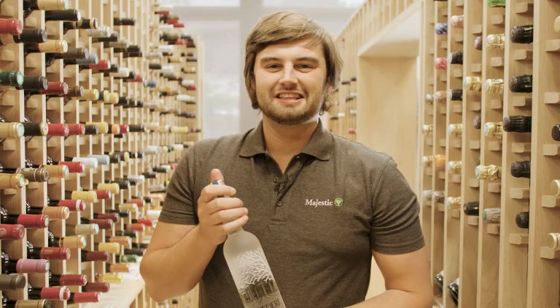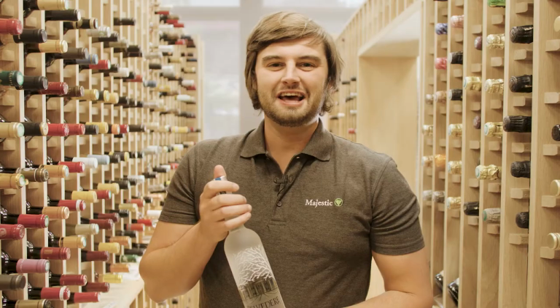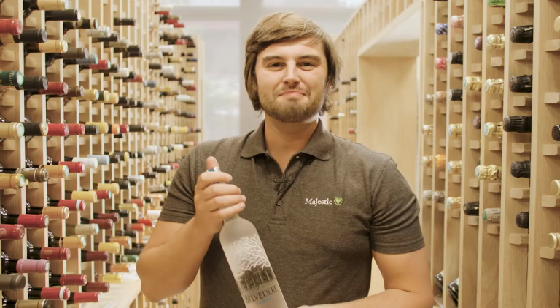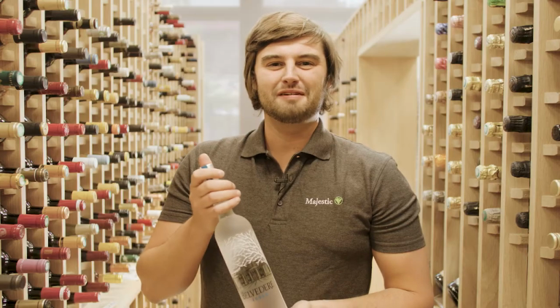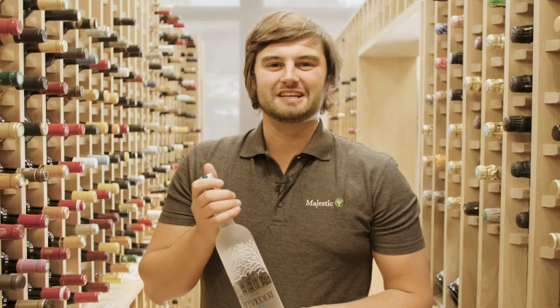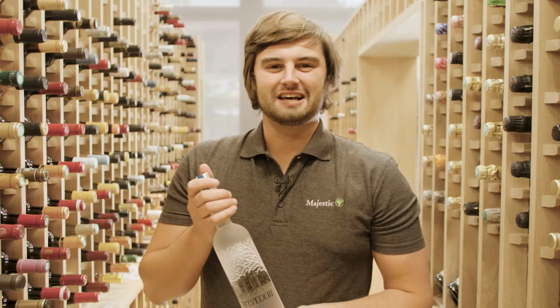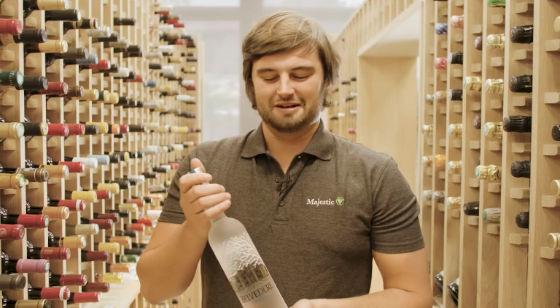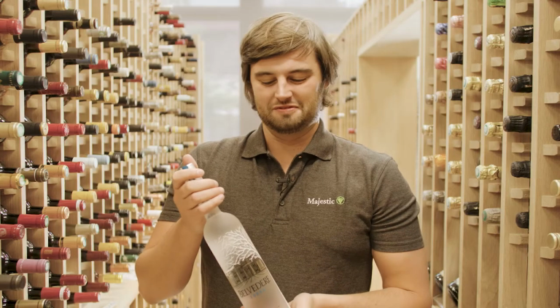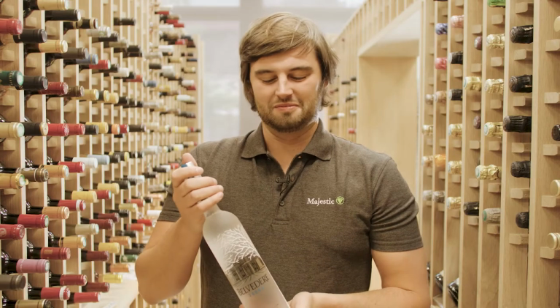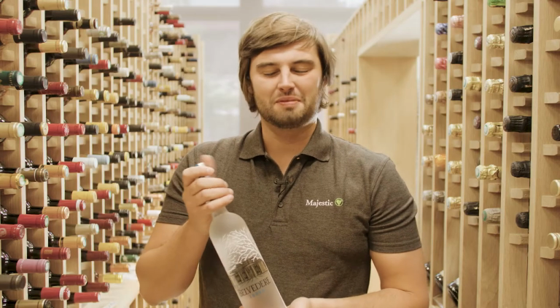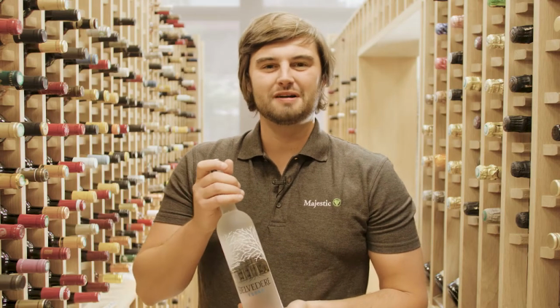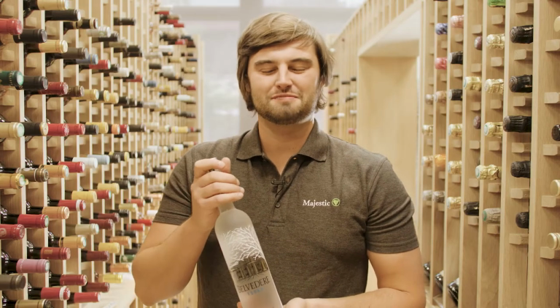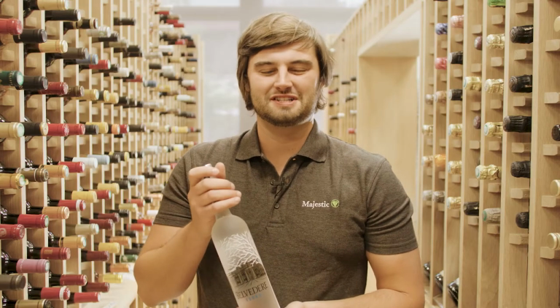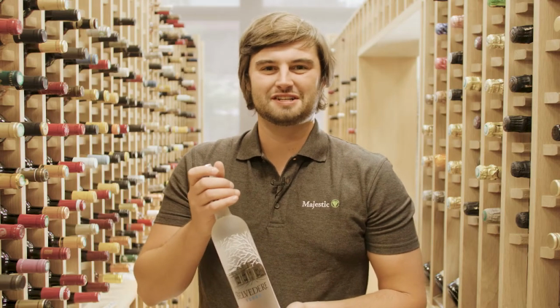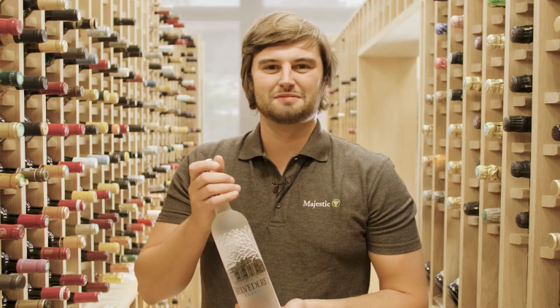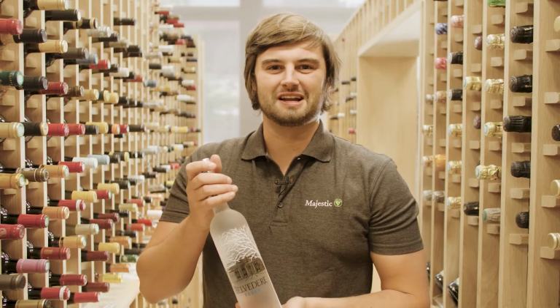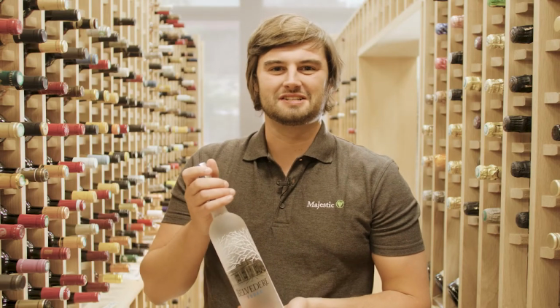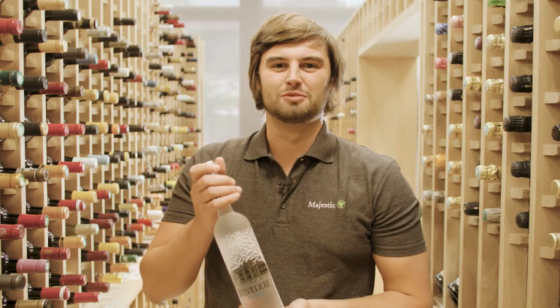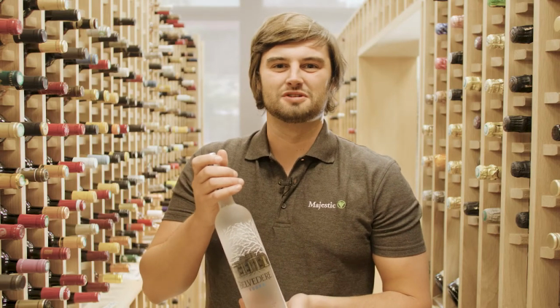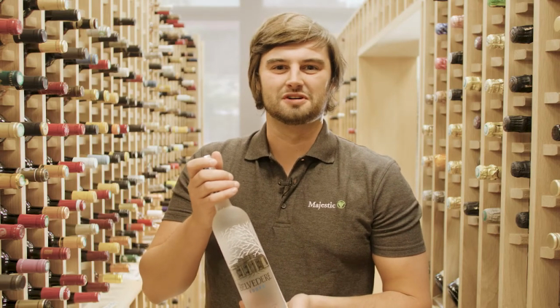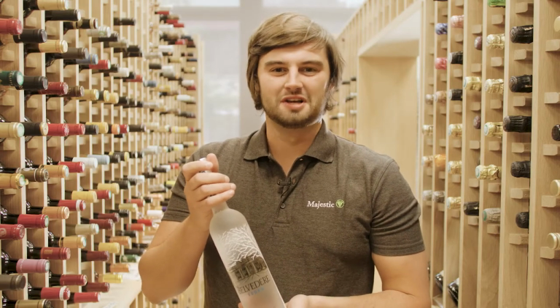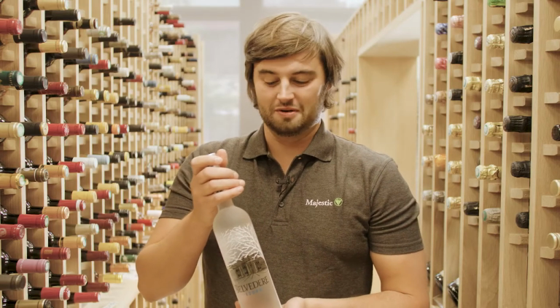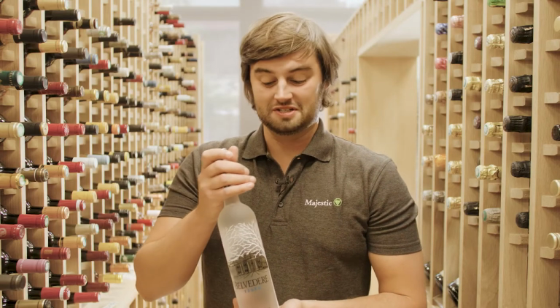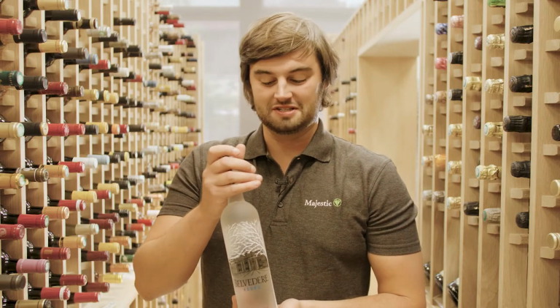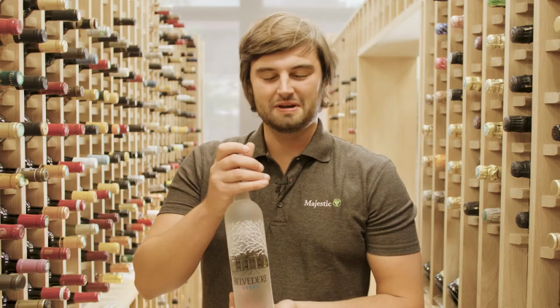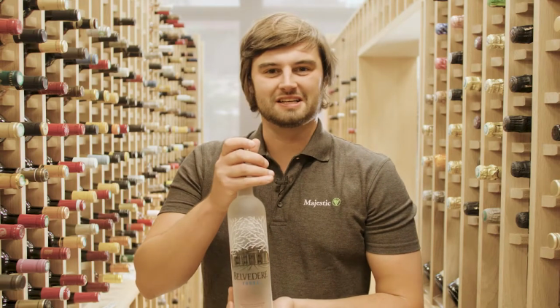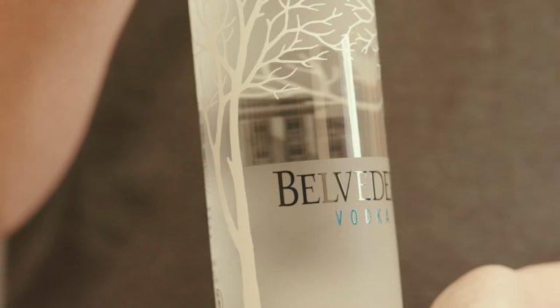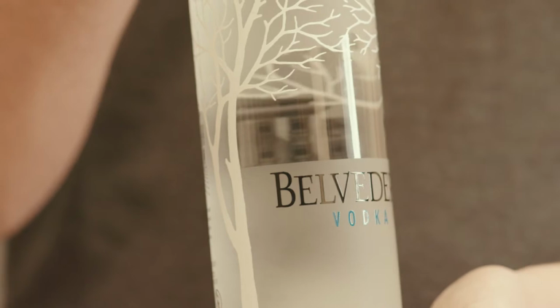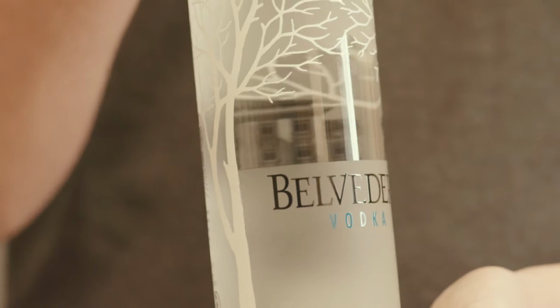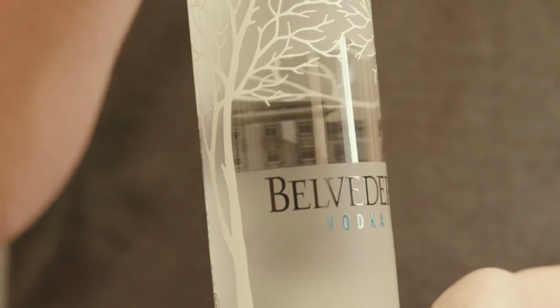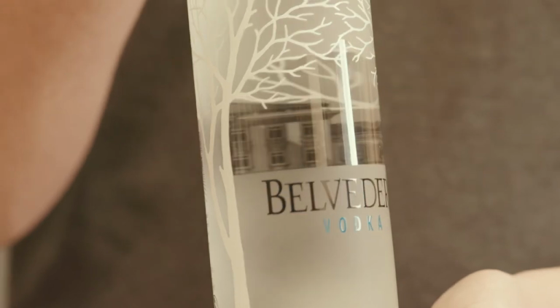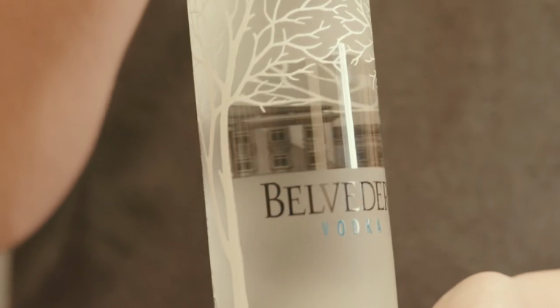The name Belvedere comes from the Polish Presidential Palace in Warsaw, which is depicted on the back label here.